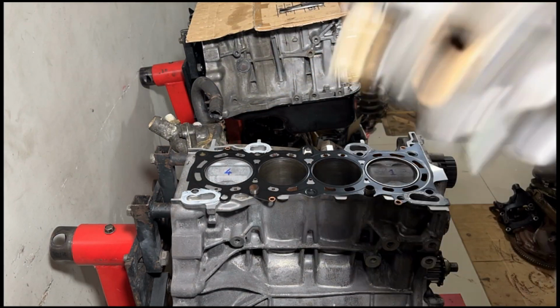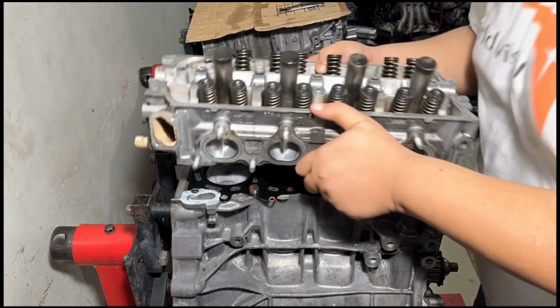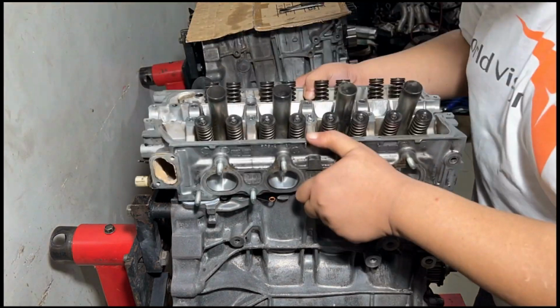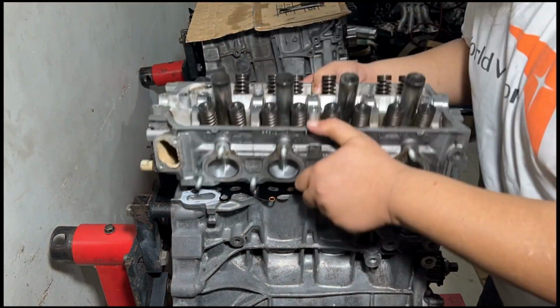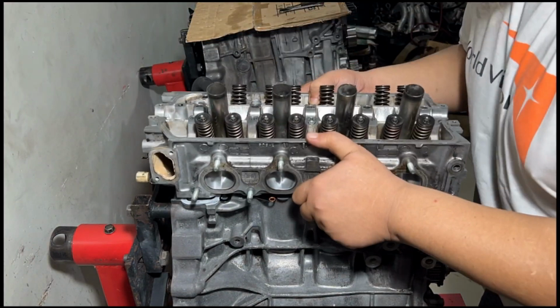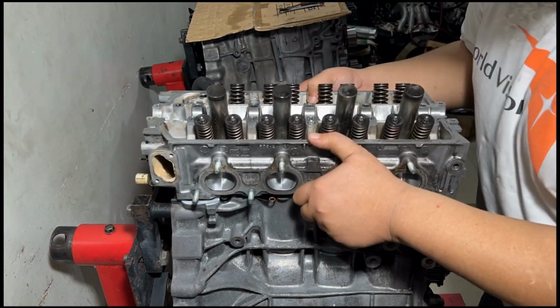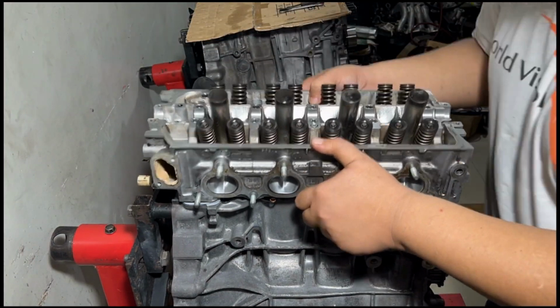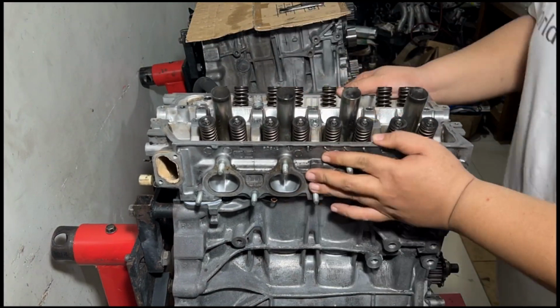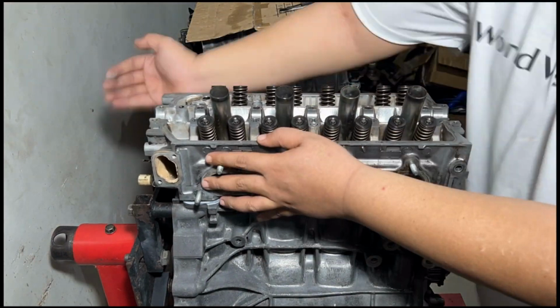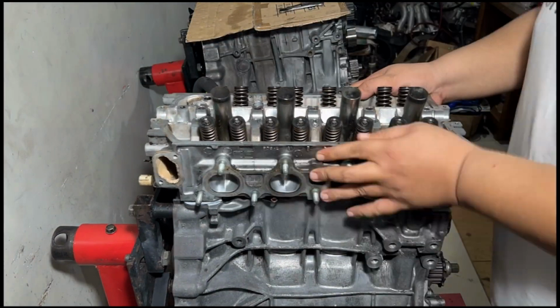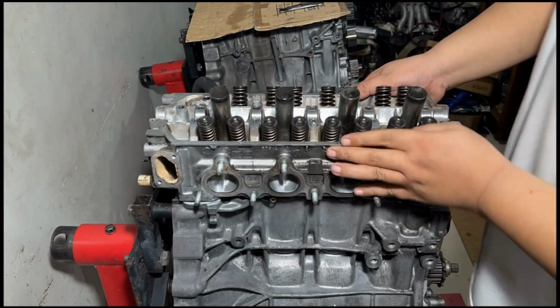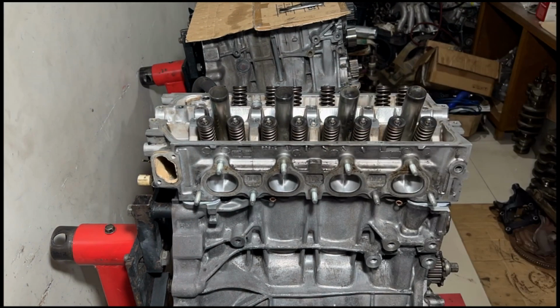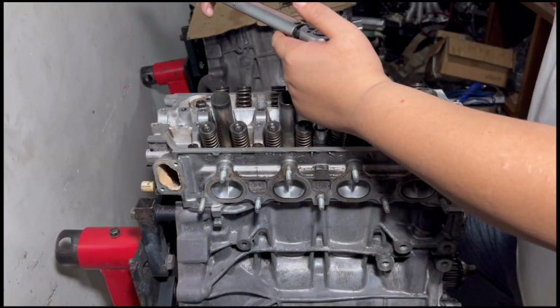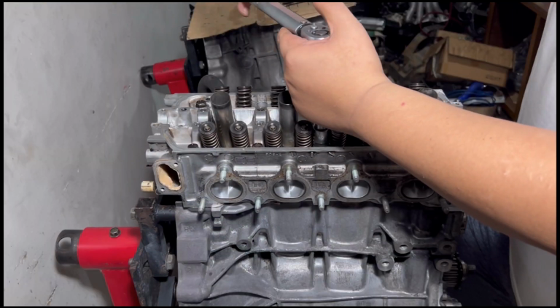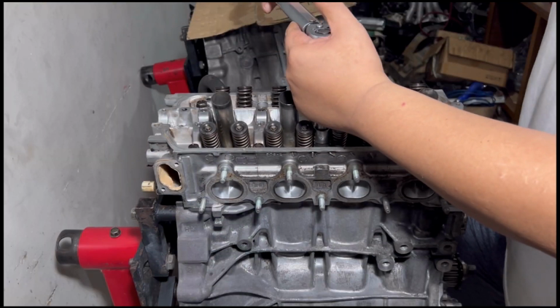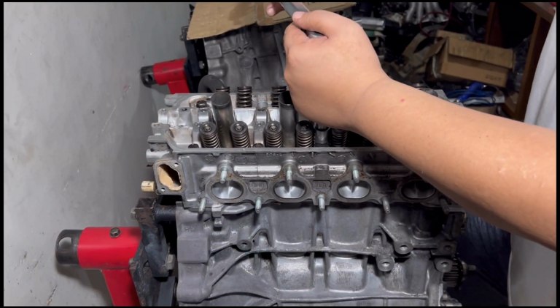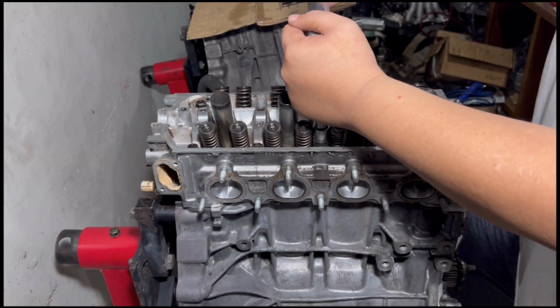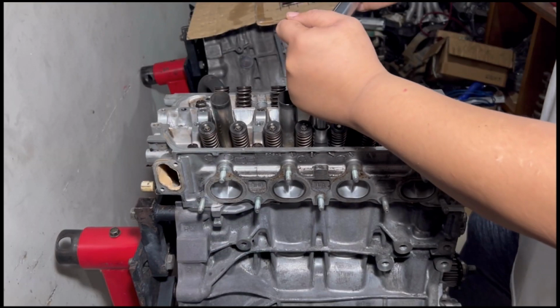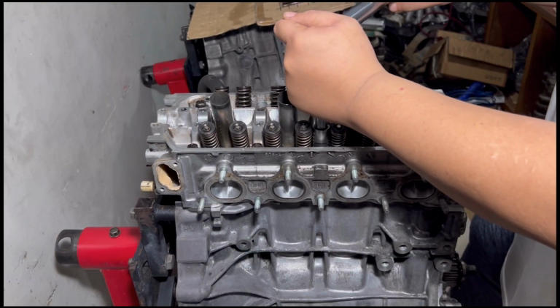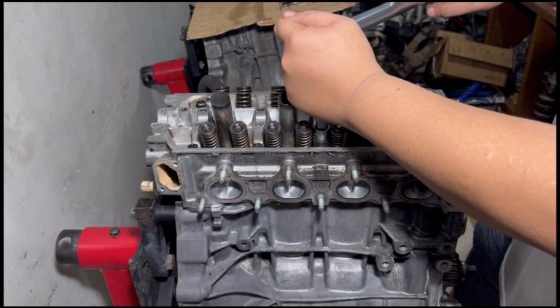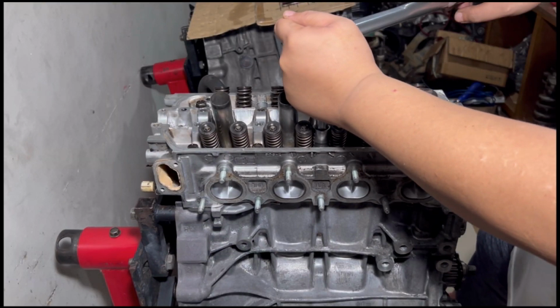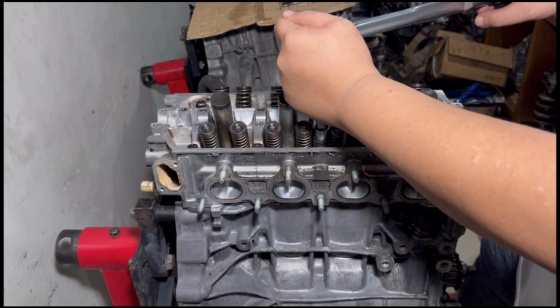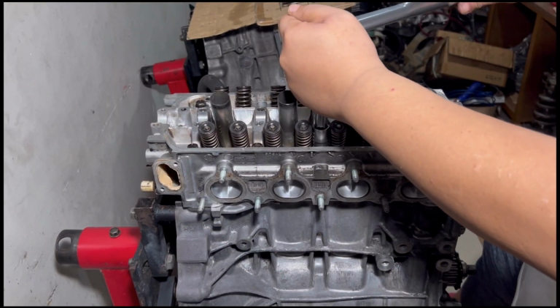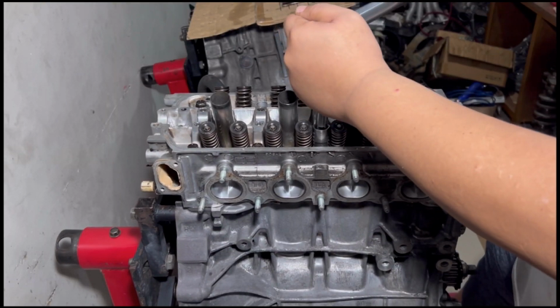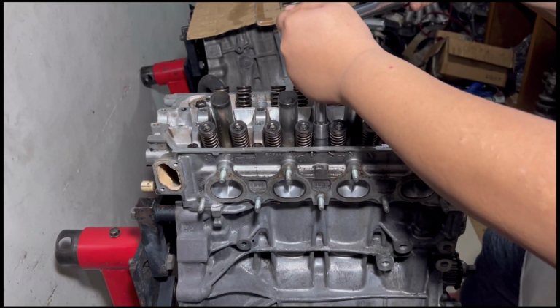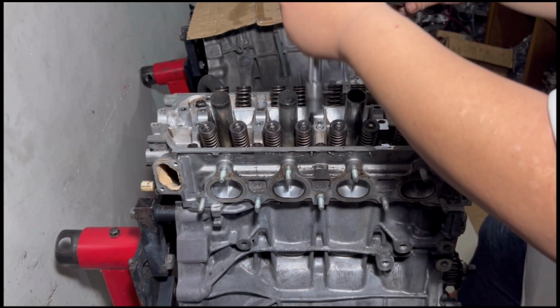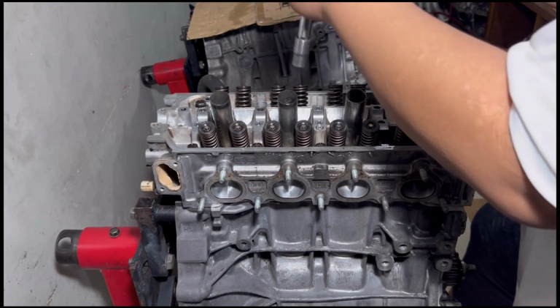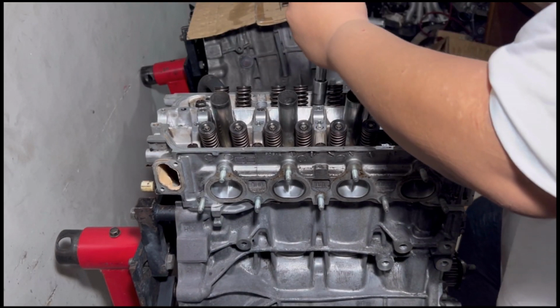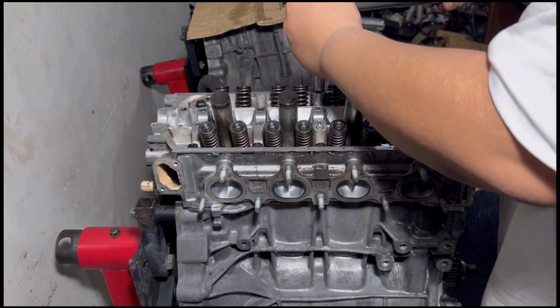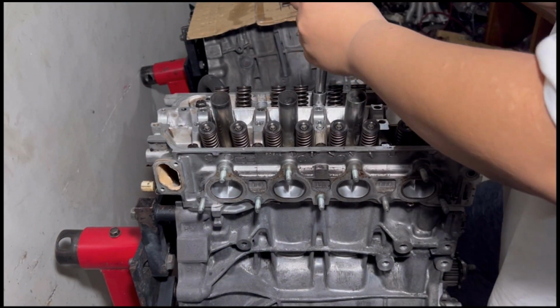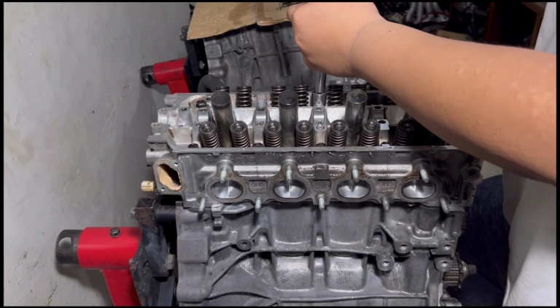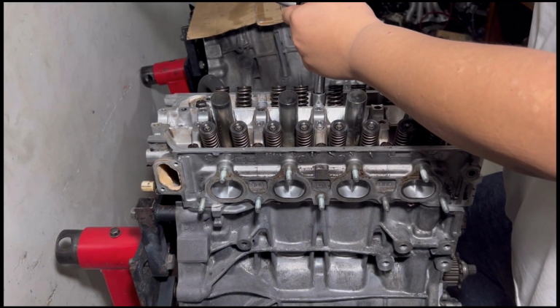Let's go to our favorite here — reinstalling the head as usual with all the necessary steps. Yes, all the clicking is how we like it. Let's go finish up this engine!